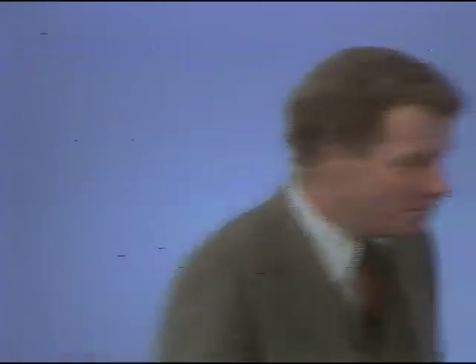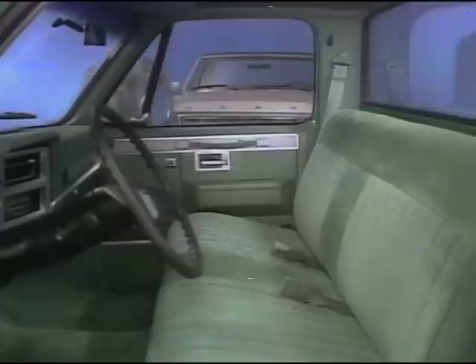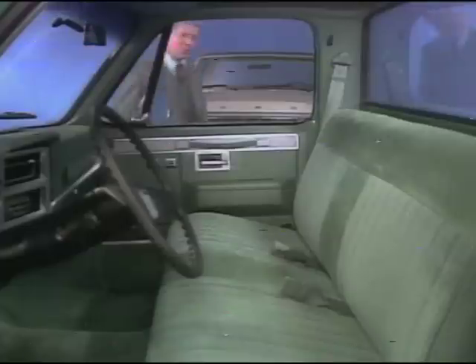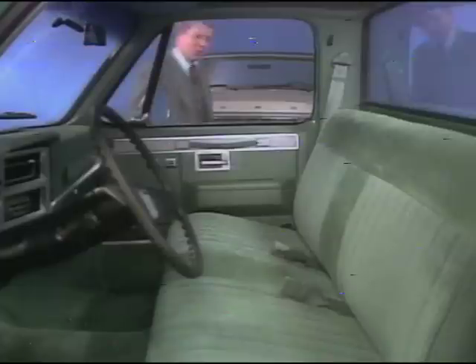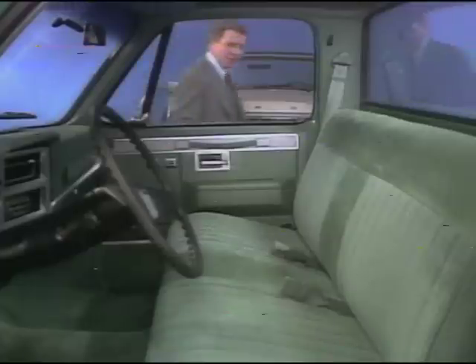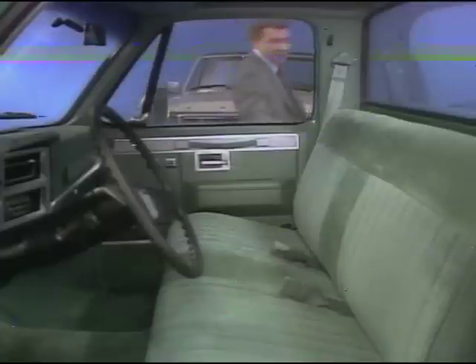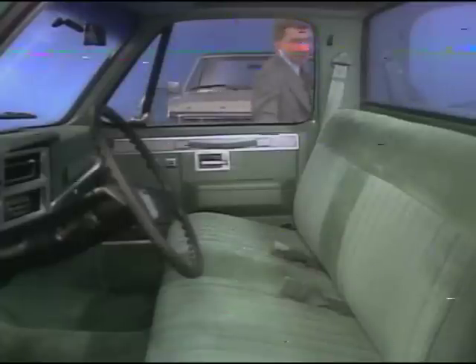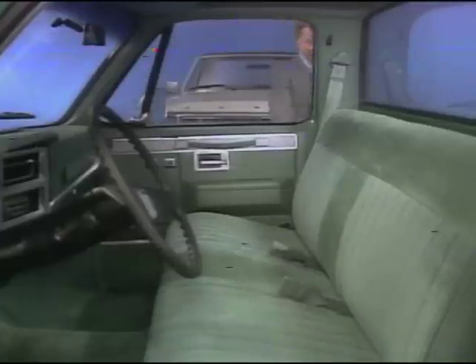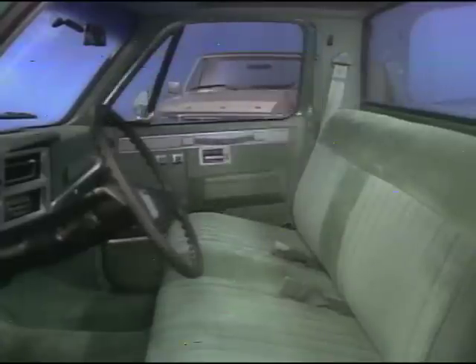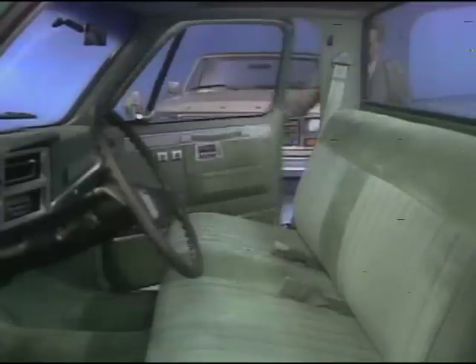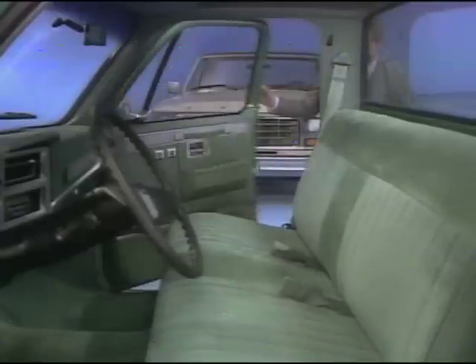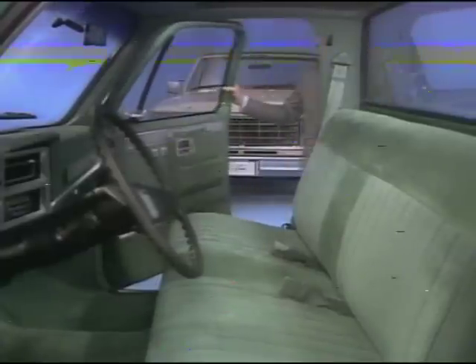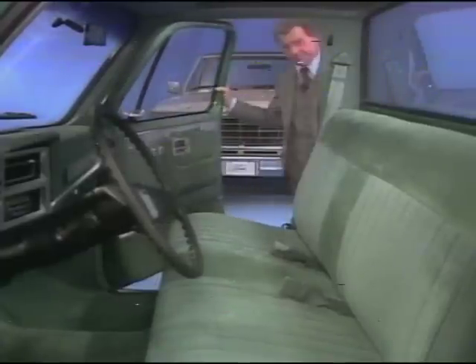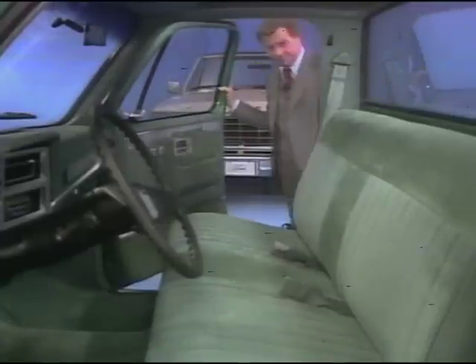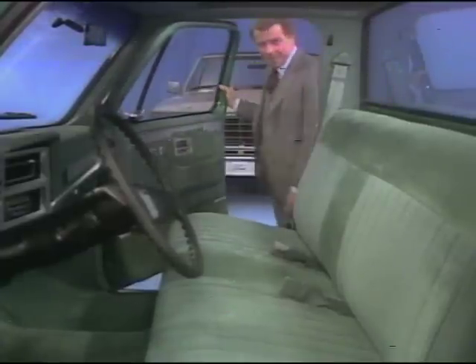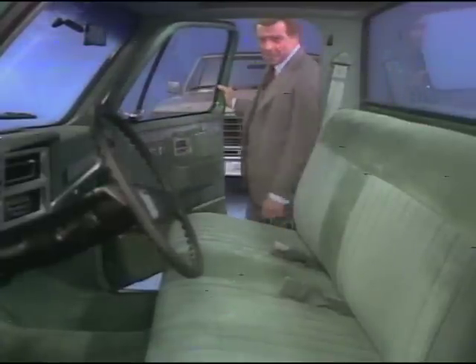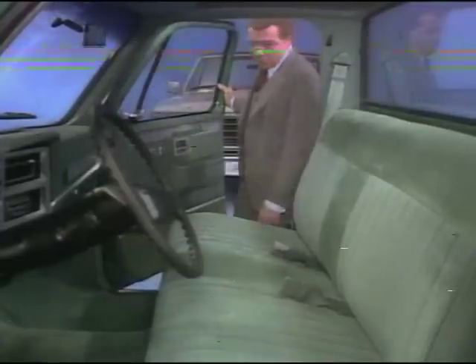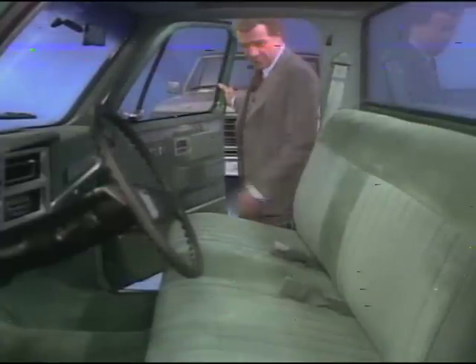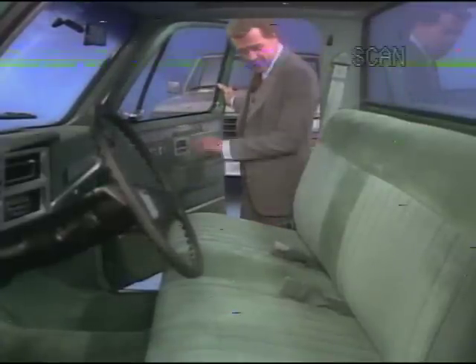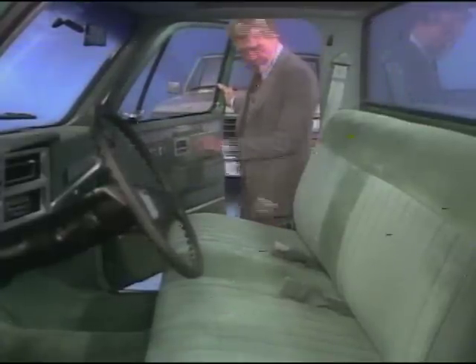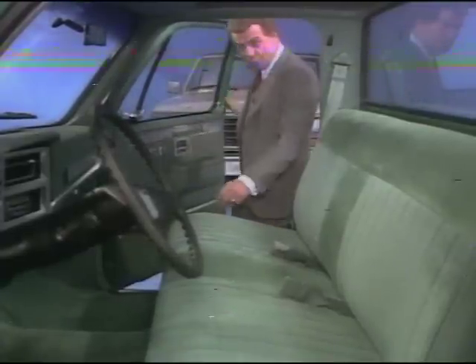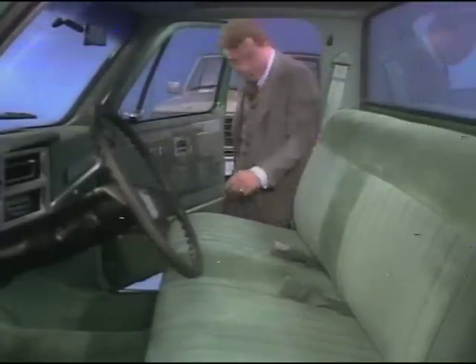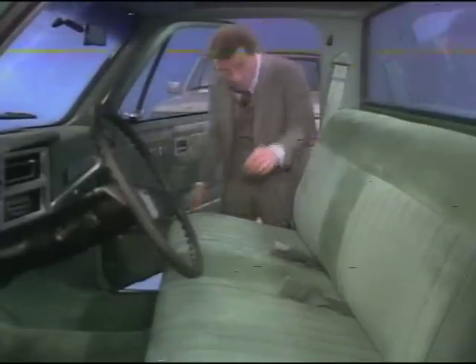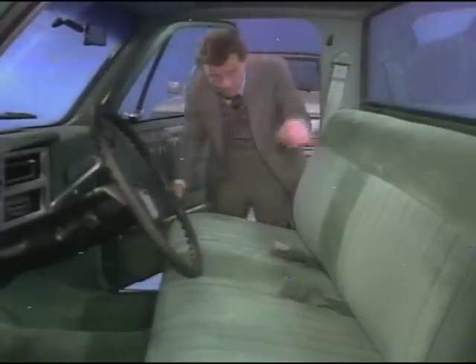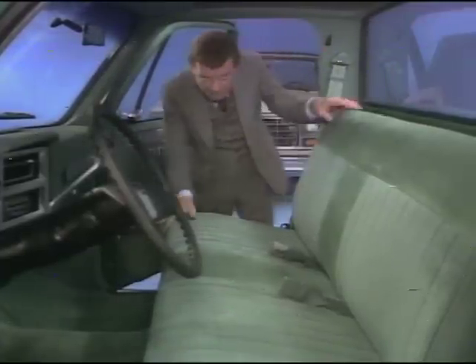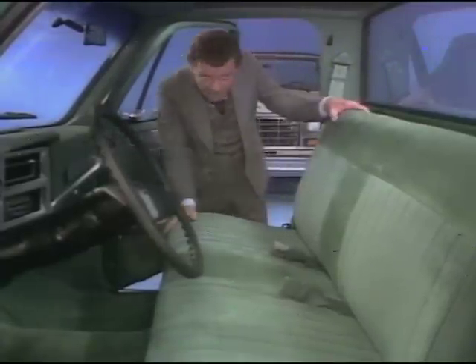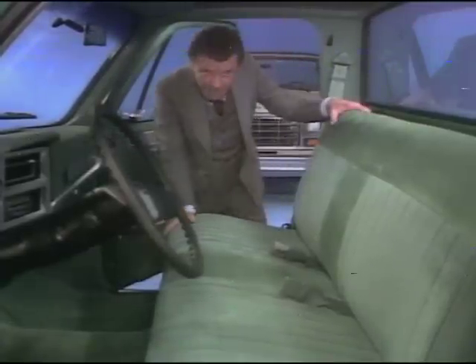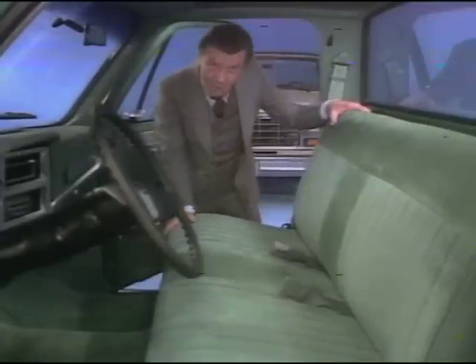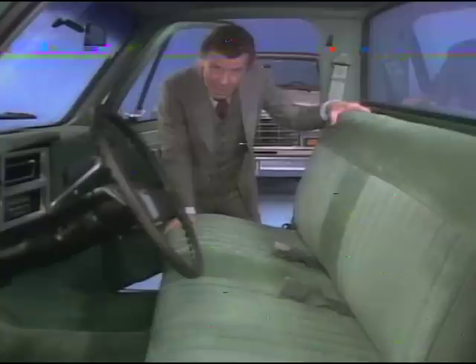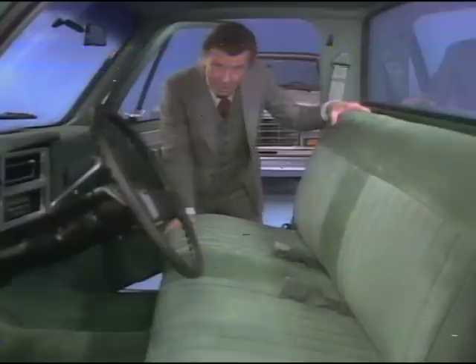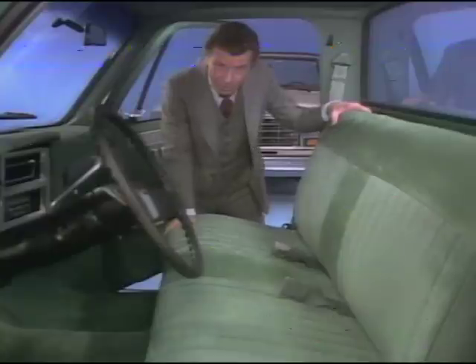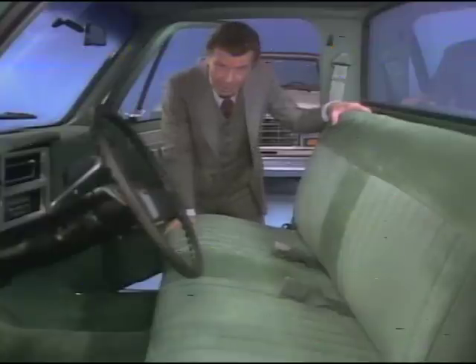Now, let's look inside the cab. A full-foam seat is standard for '81.